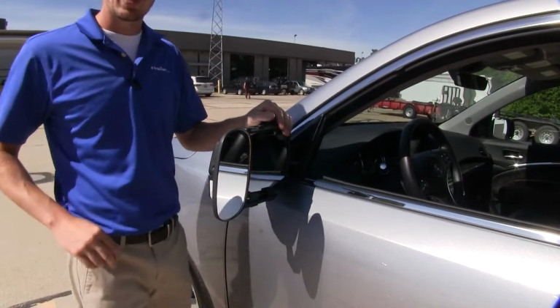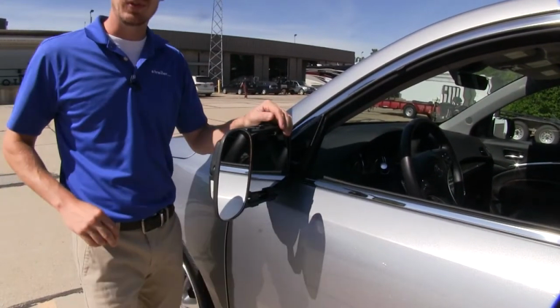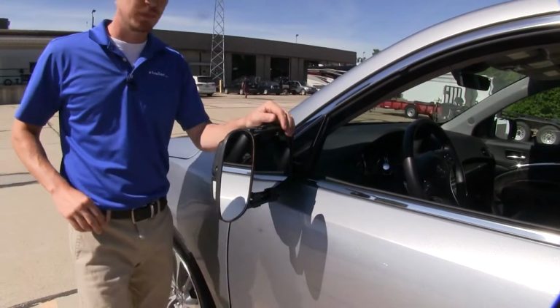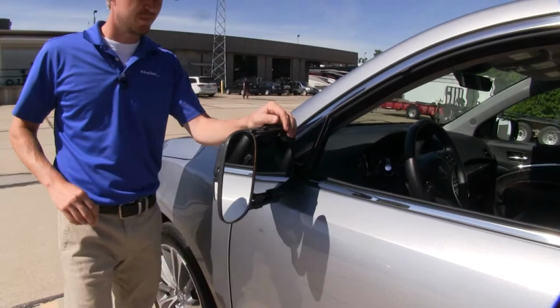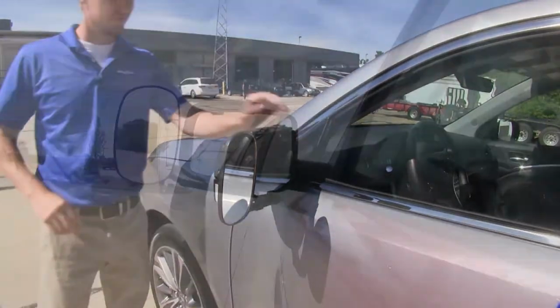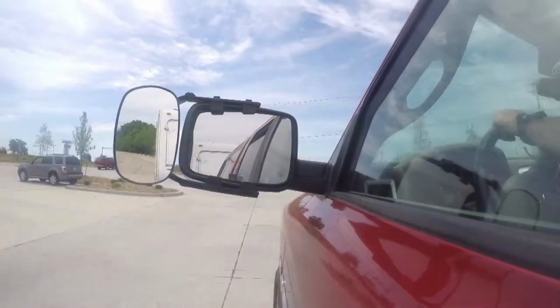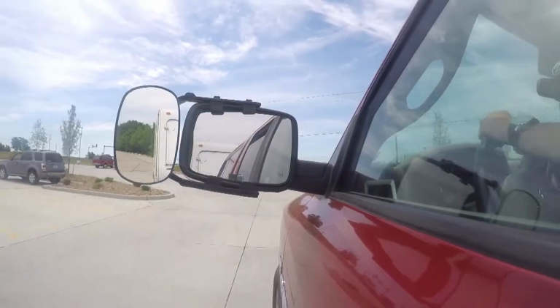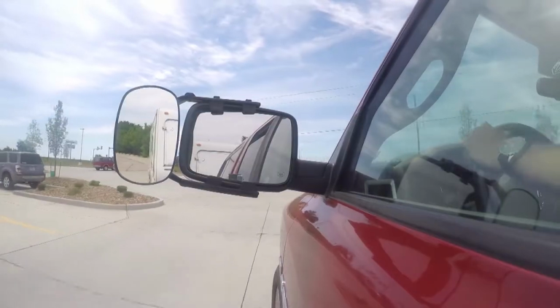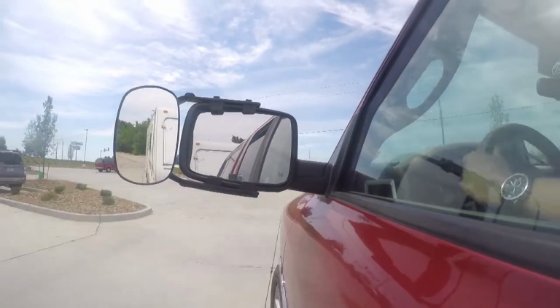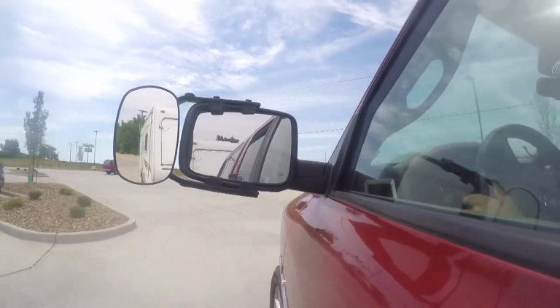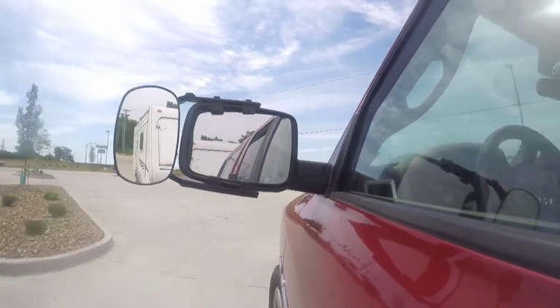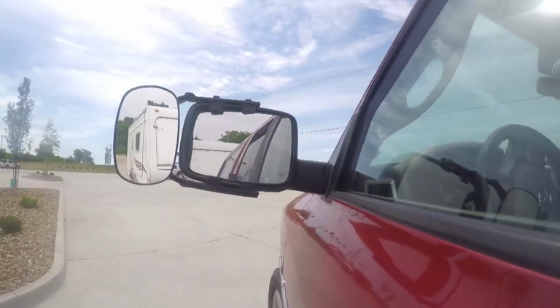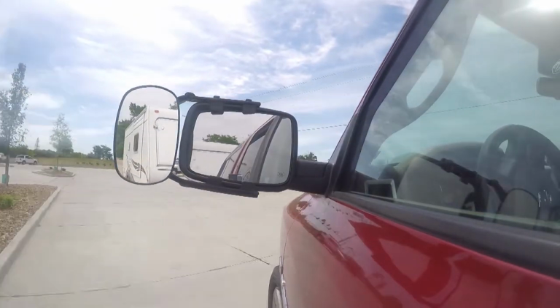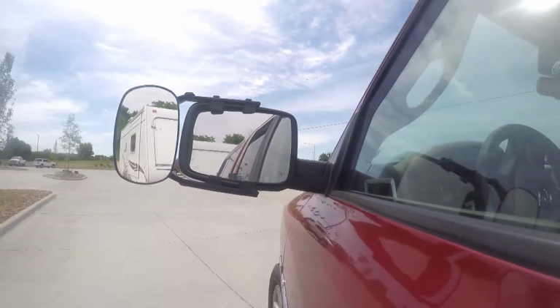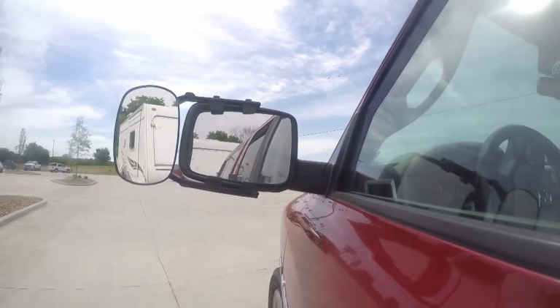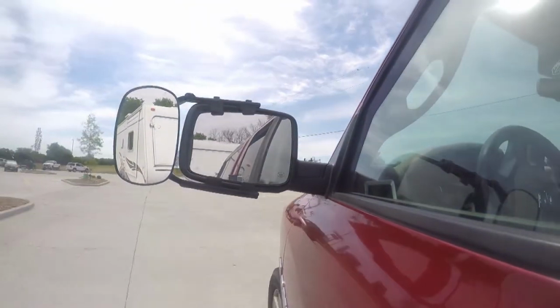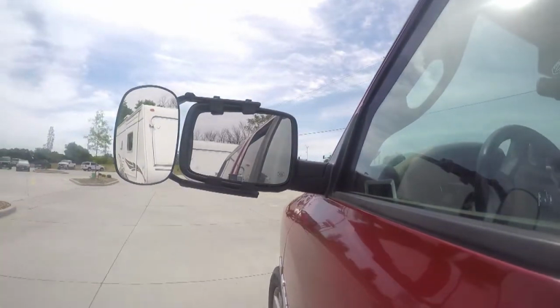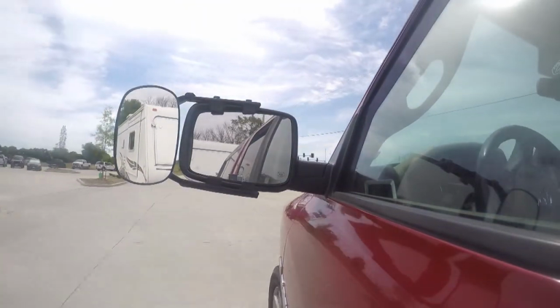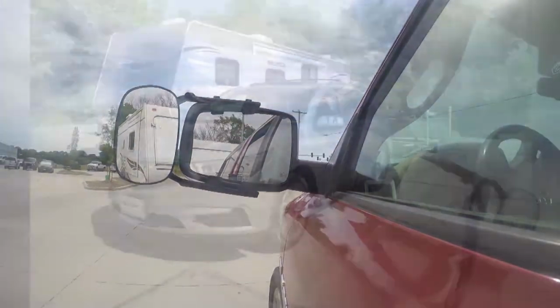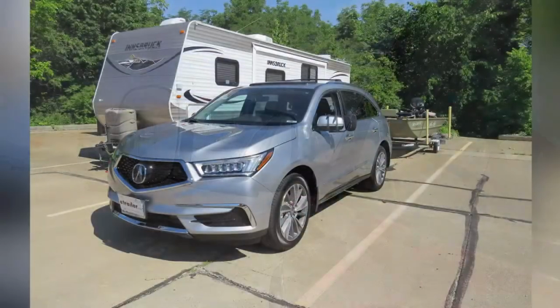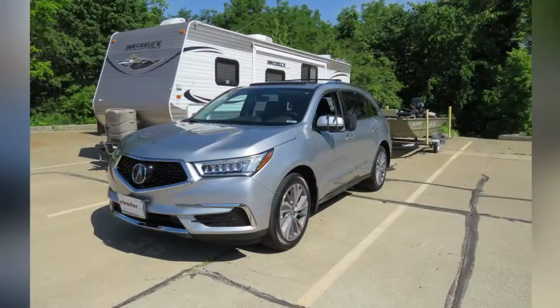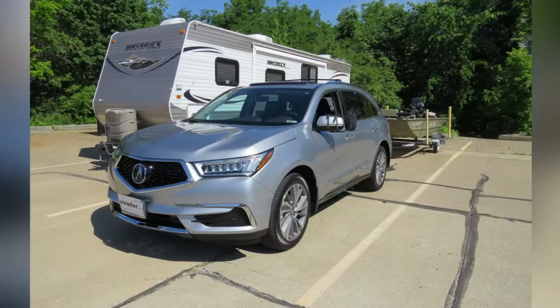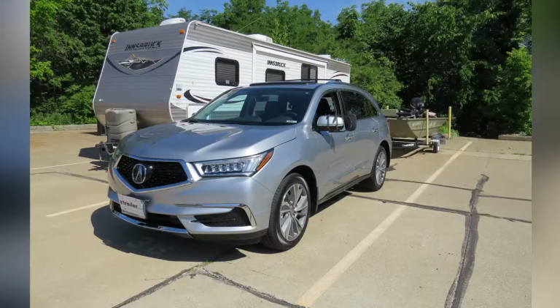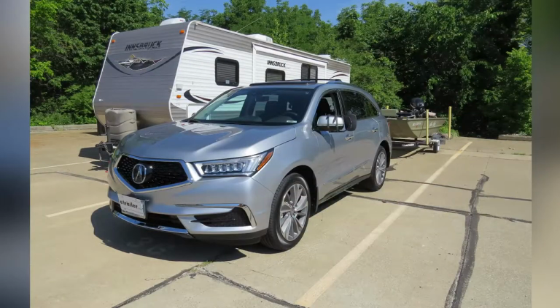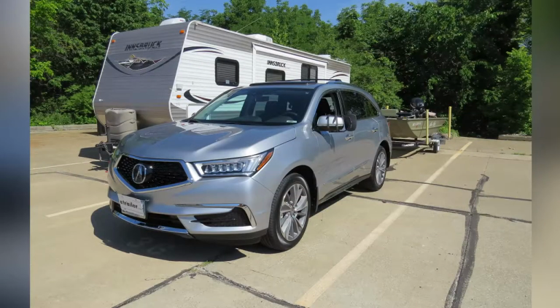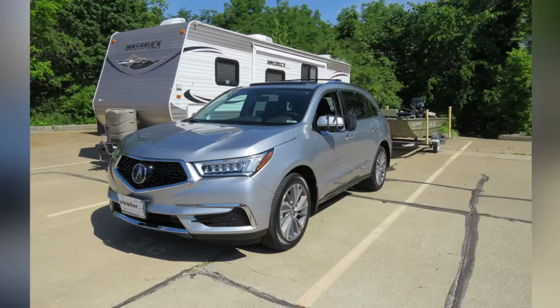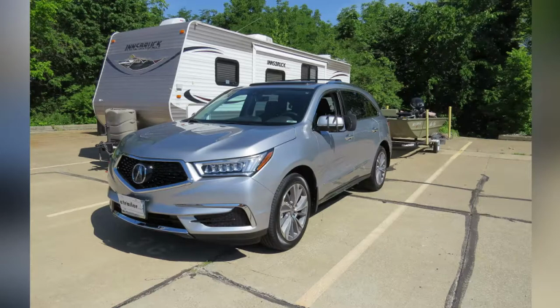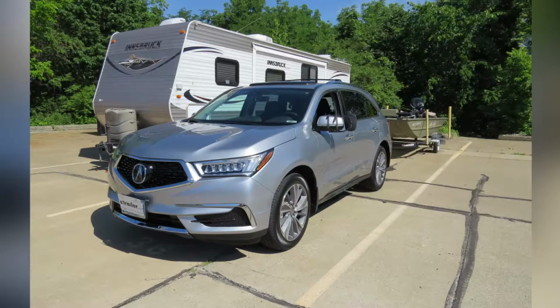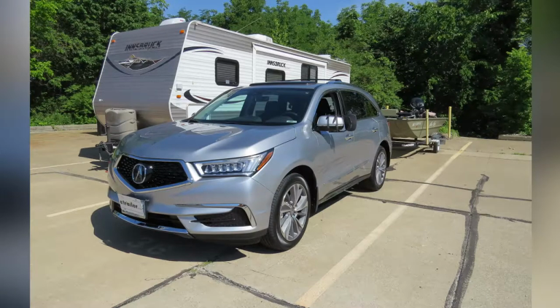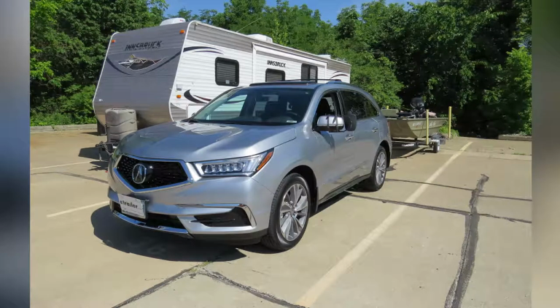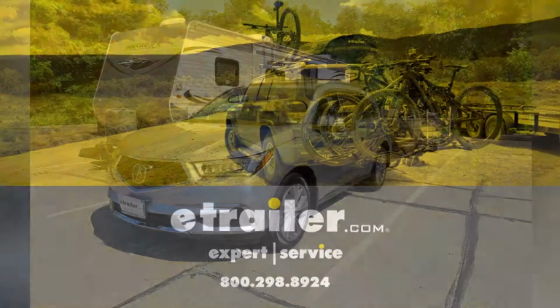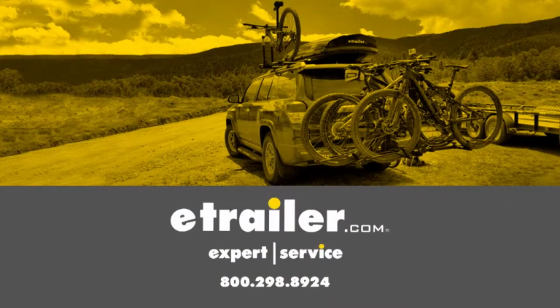It's that easy. And that's going to complete our test fit of the SEPA Clip-On Towing Mirror on our 2017 Acura MDX.